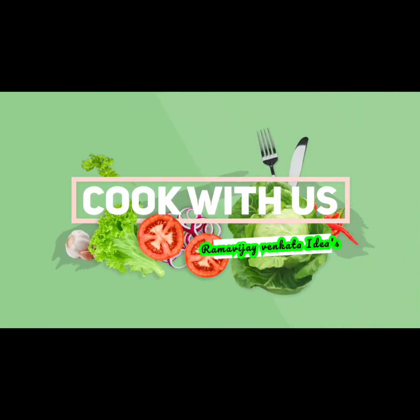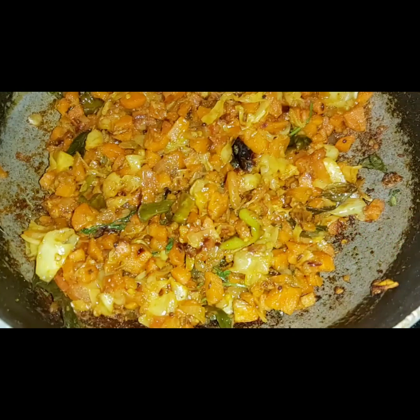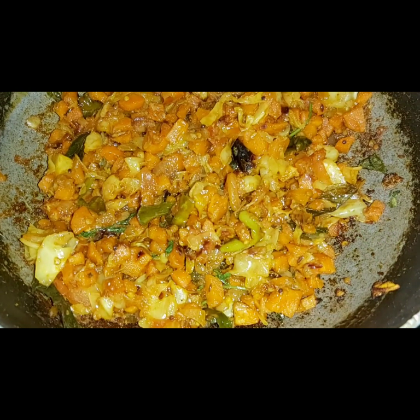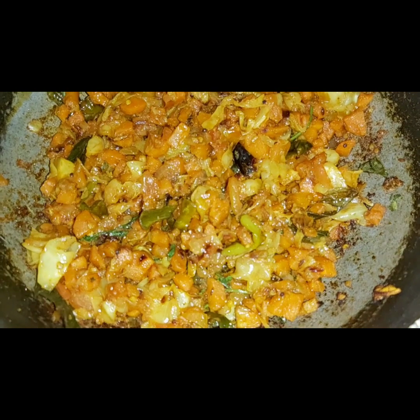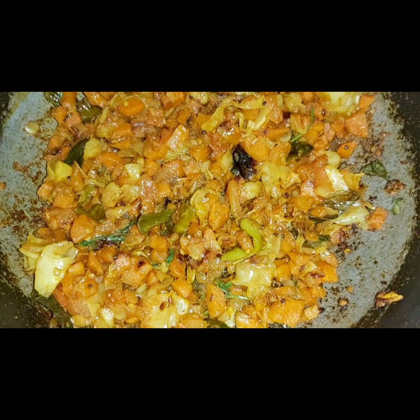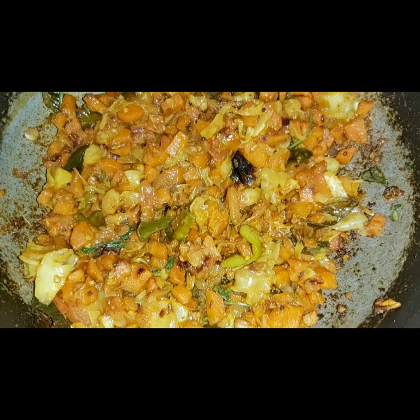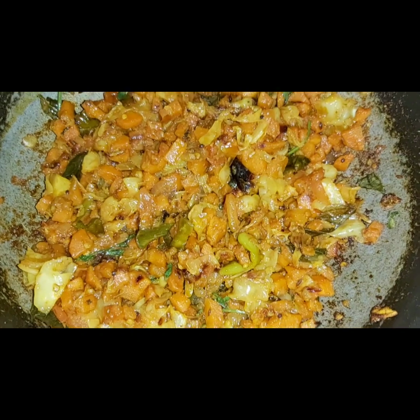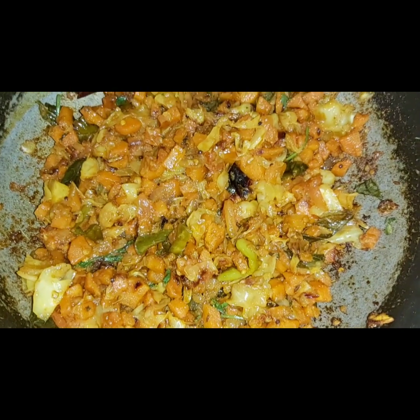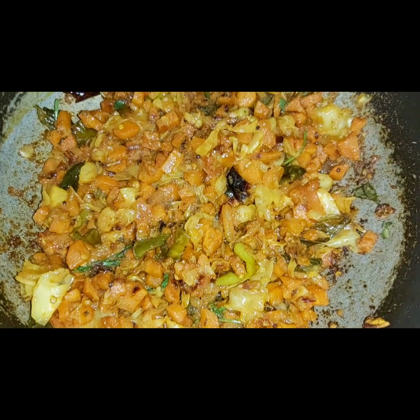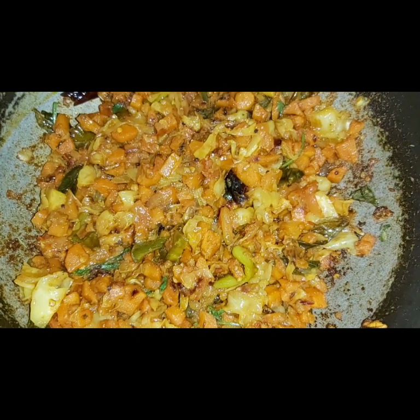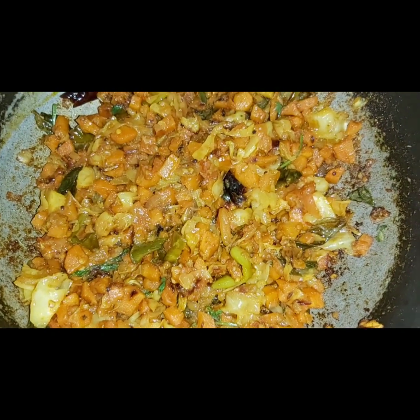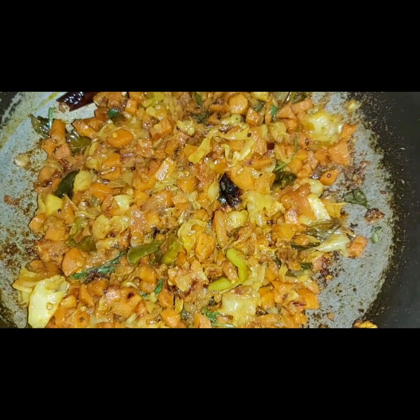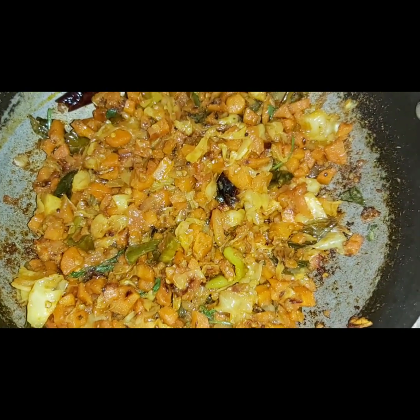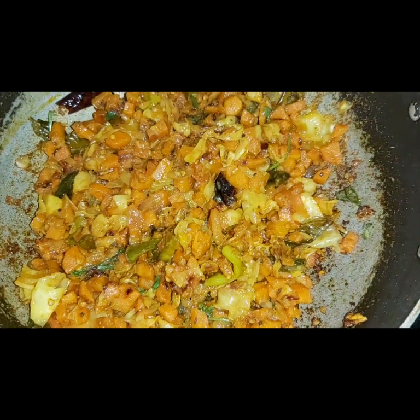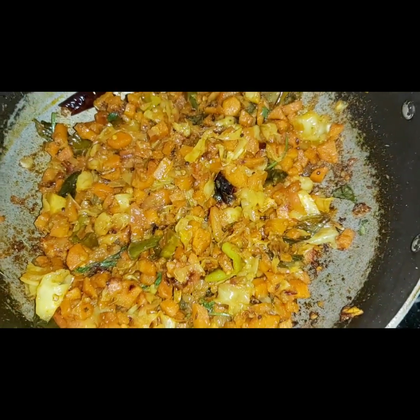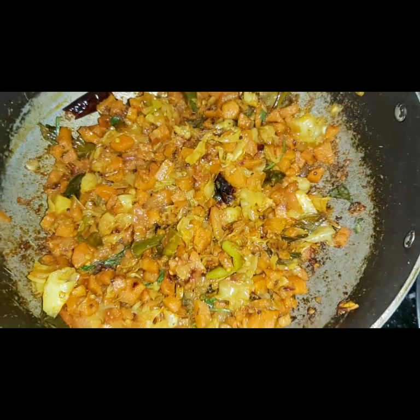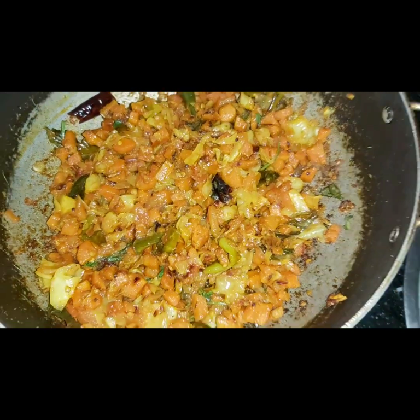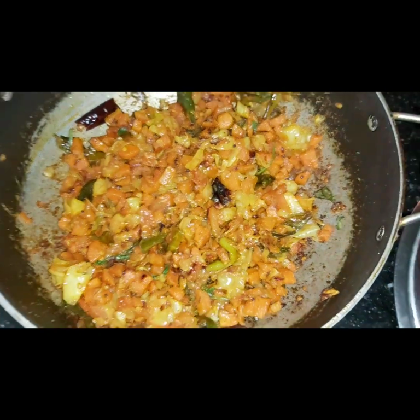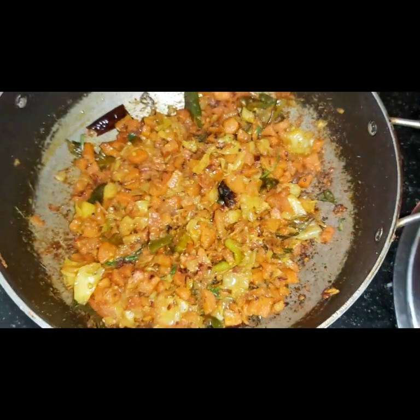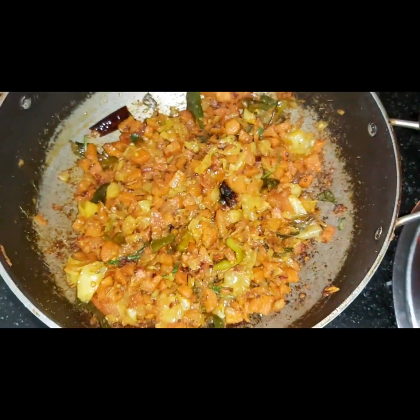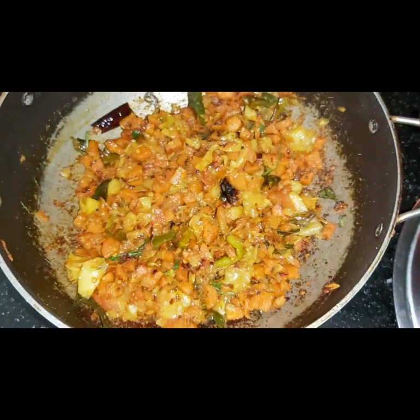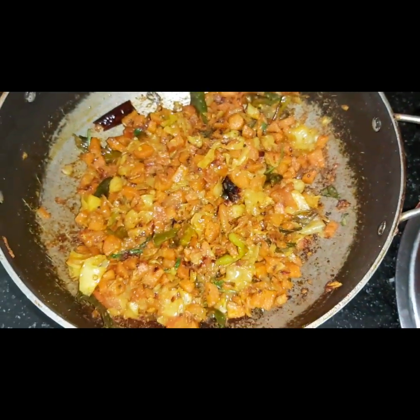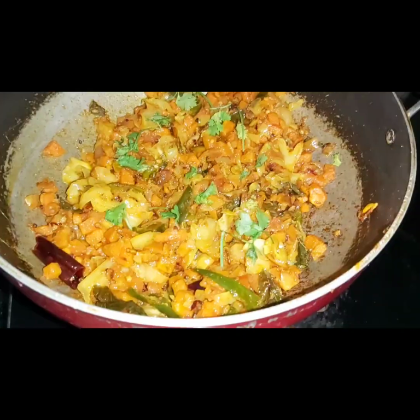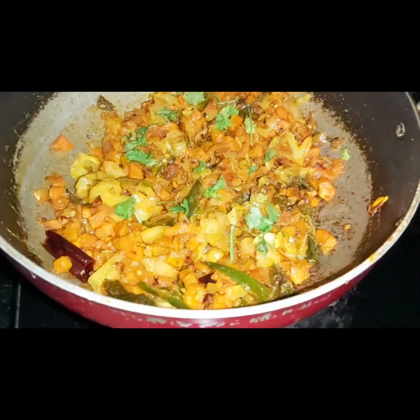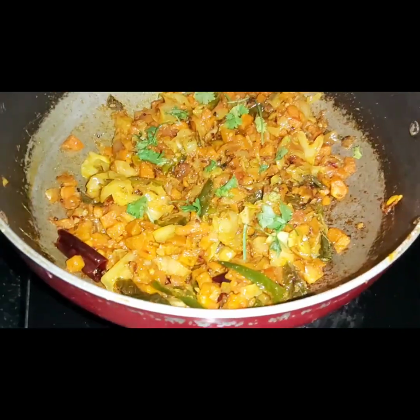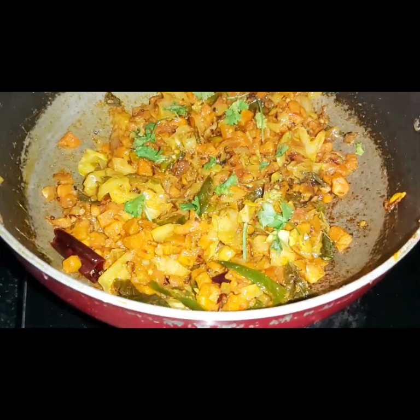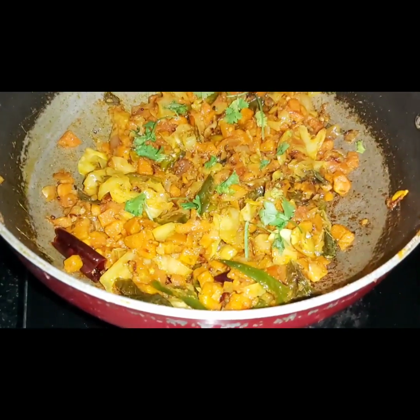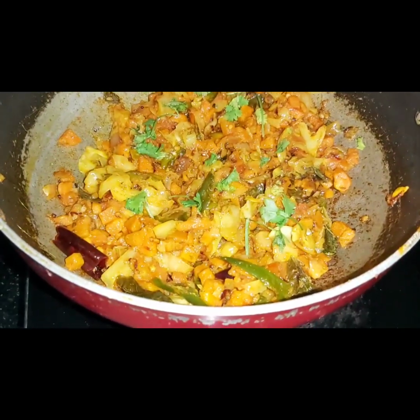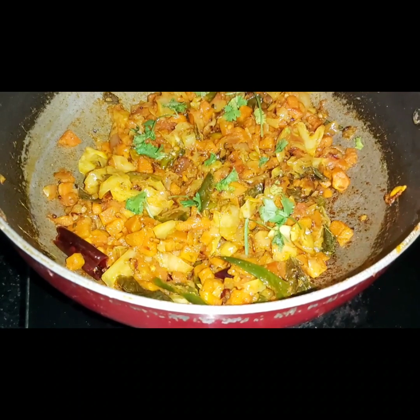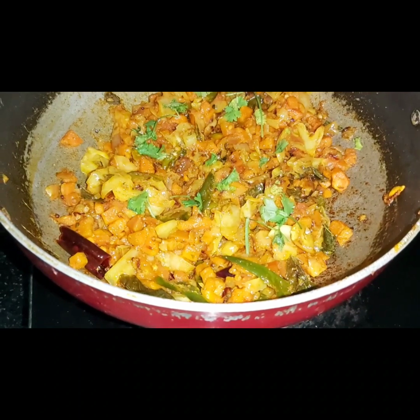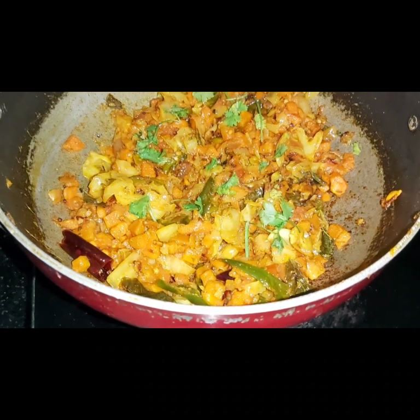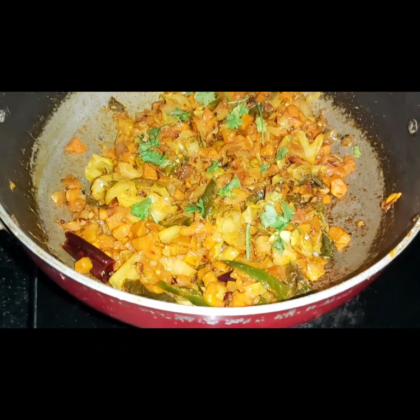Welcome to my channel. This is Carrot Cabbage Curry — a recipe for immunity and community power.